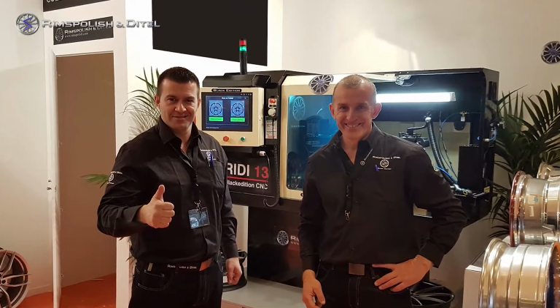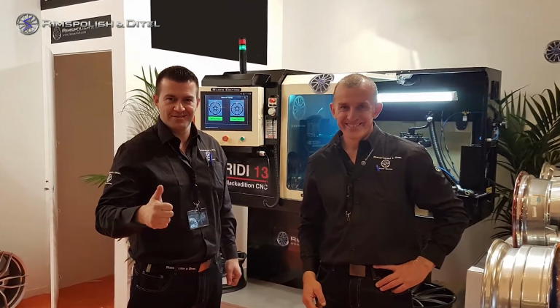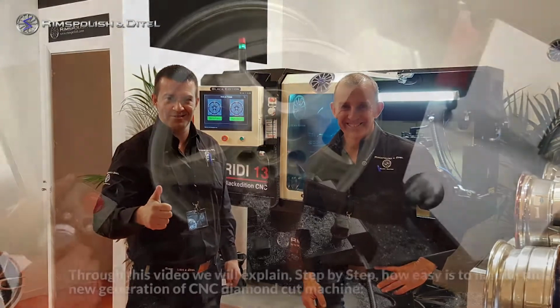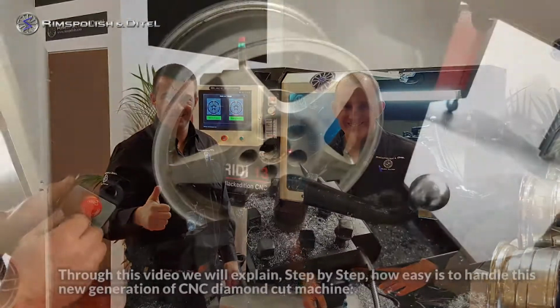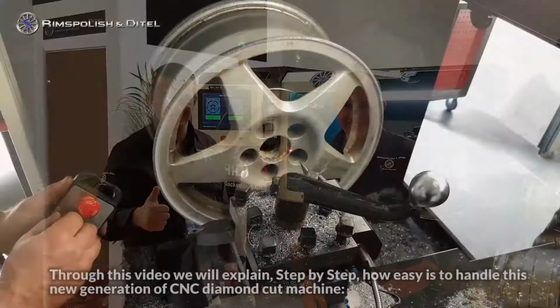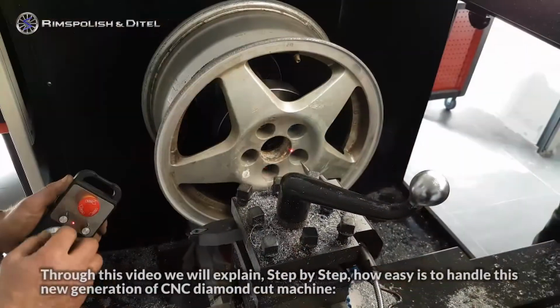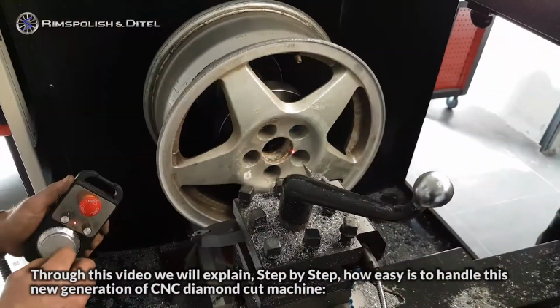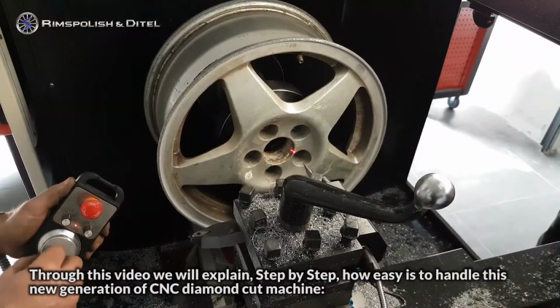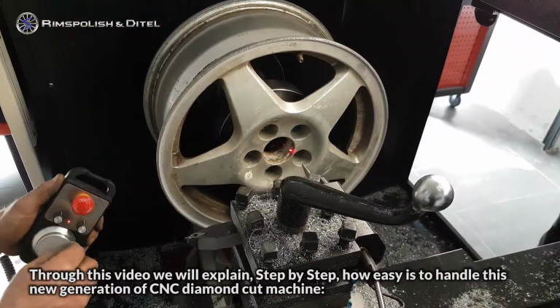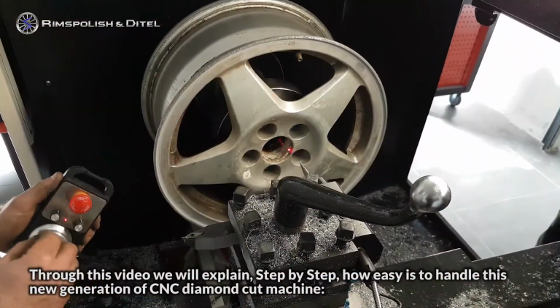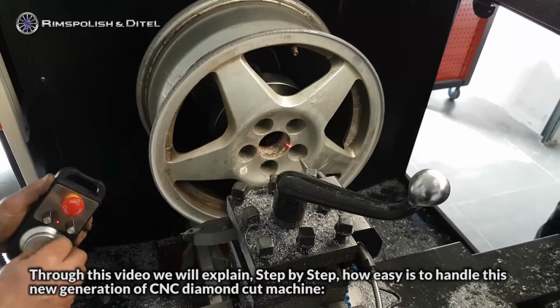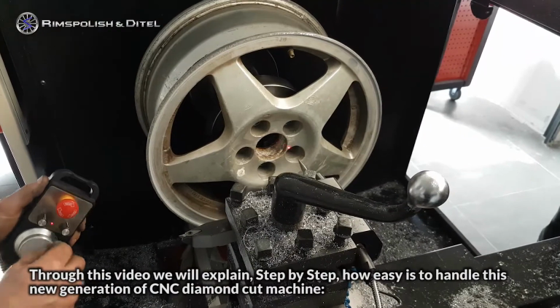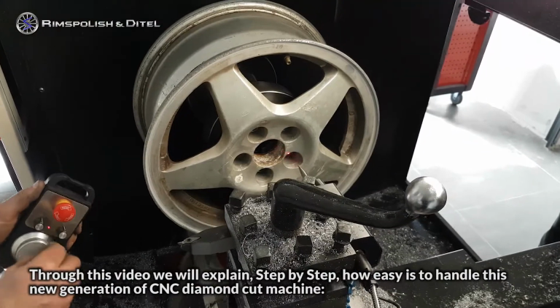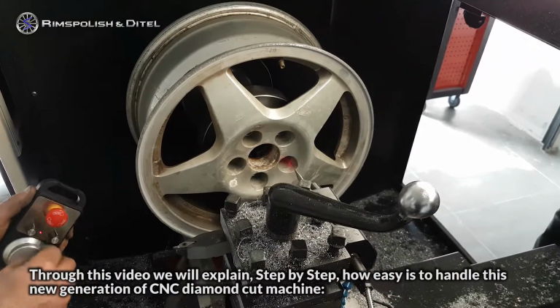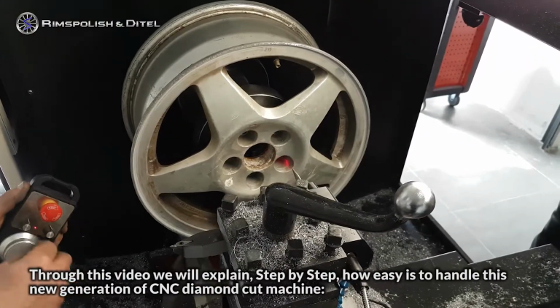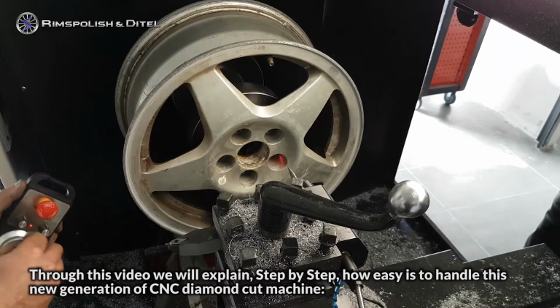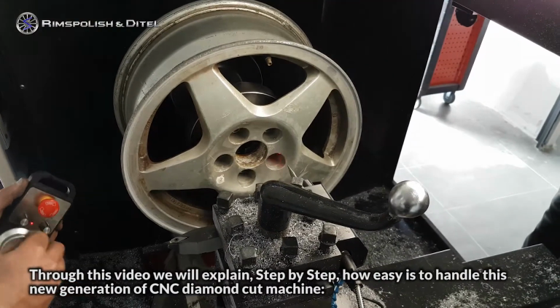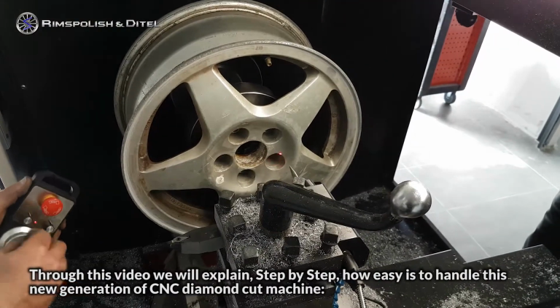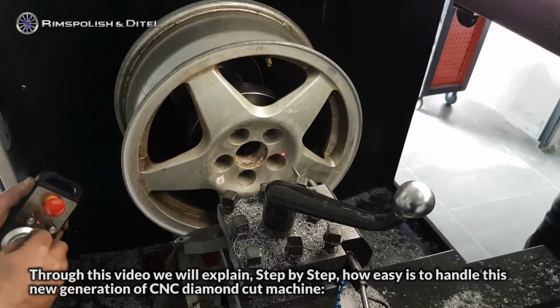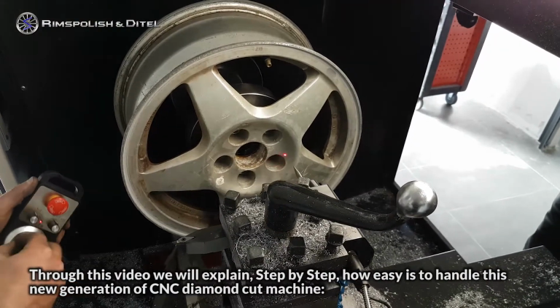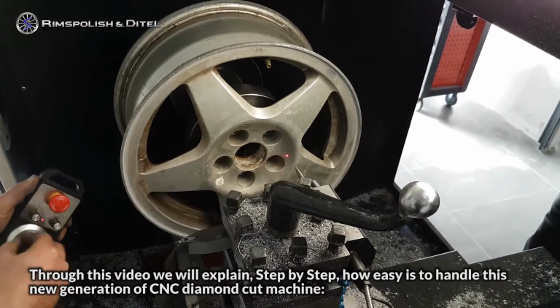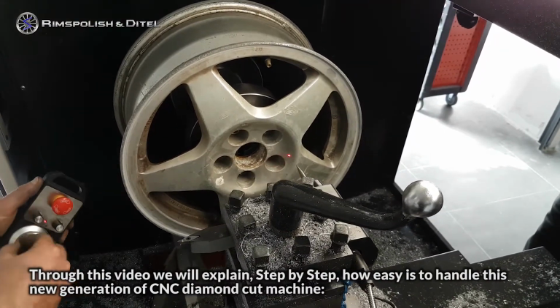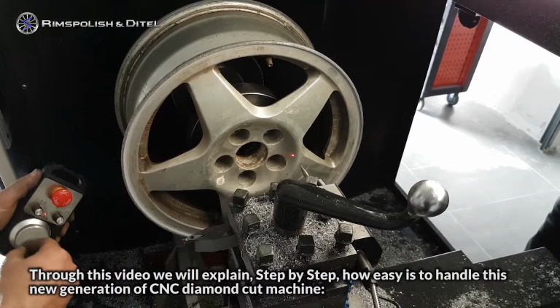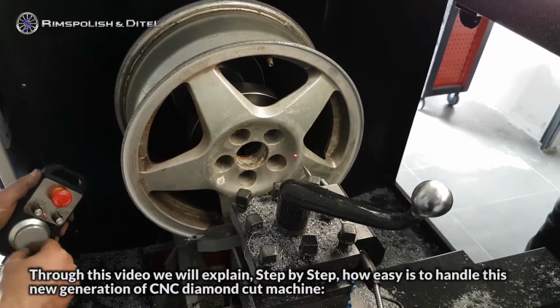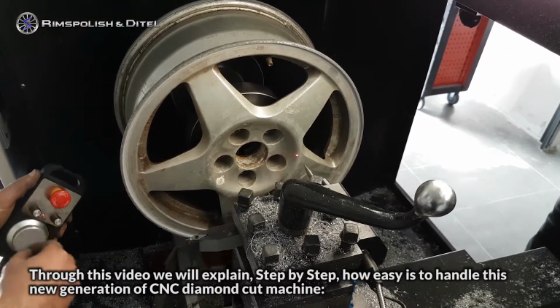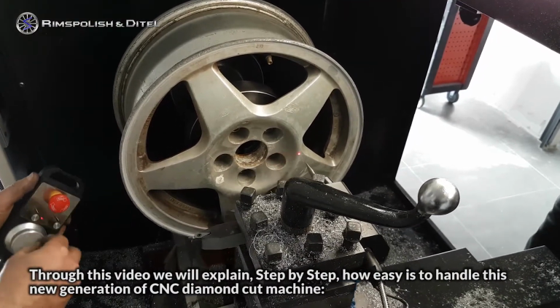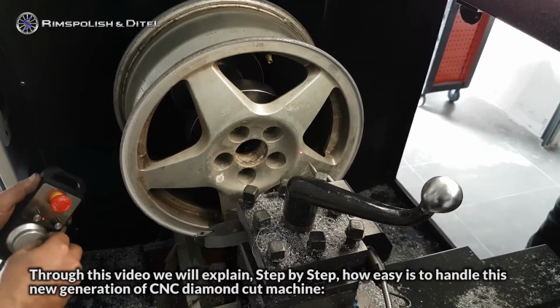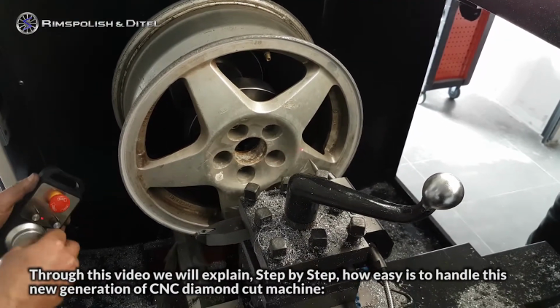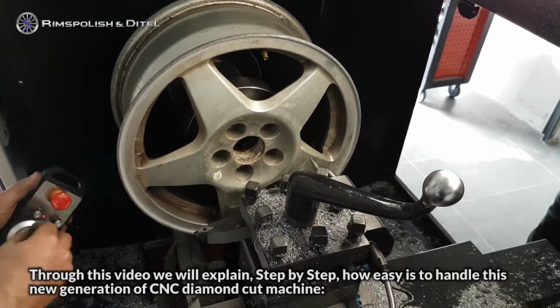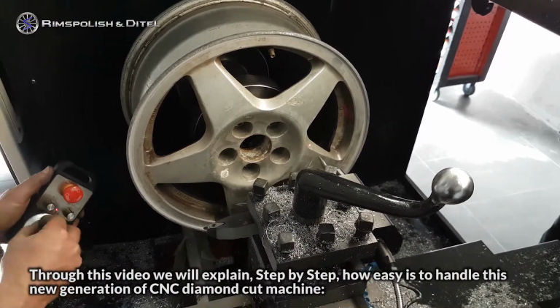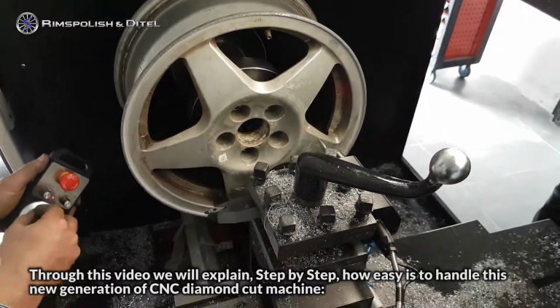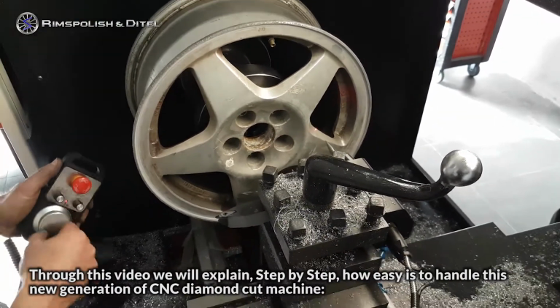Through this video, we will explain step-by-step how easy it is to handle this new generation of CNC Diamond Cut Machine.